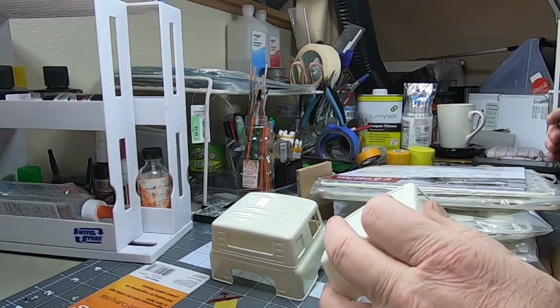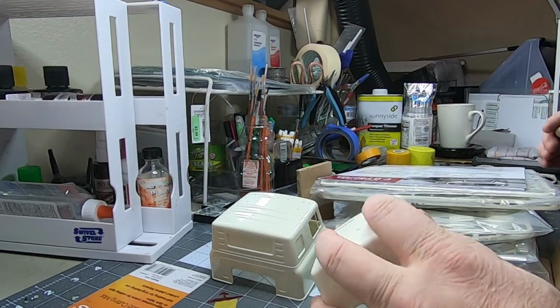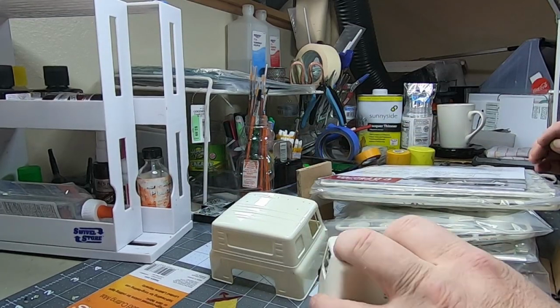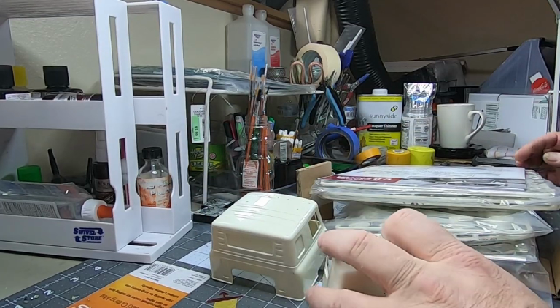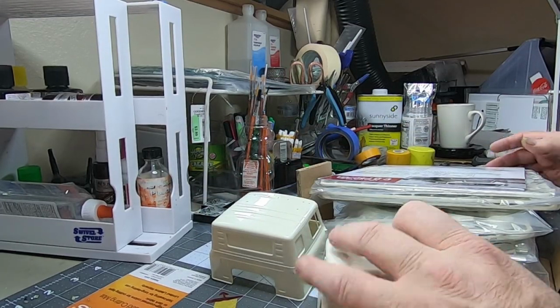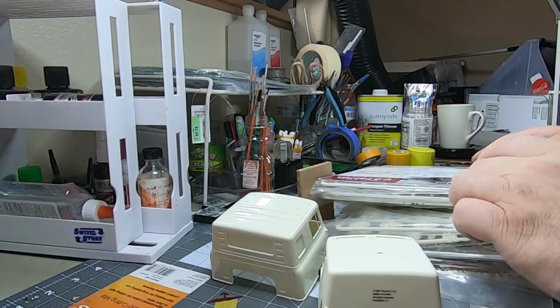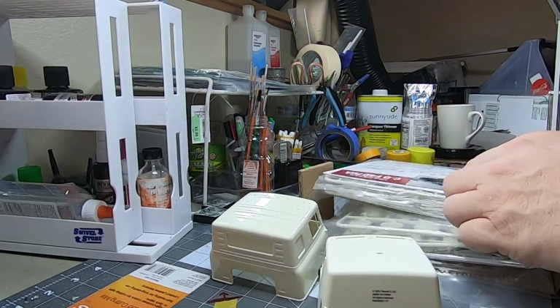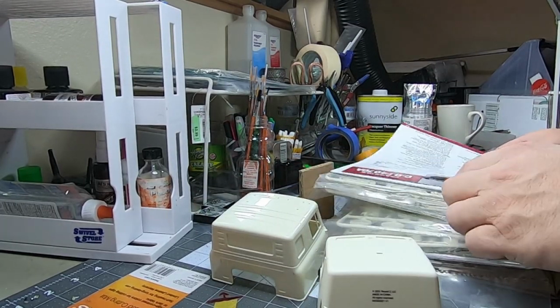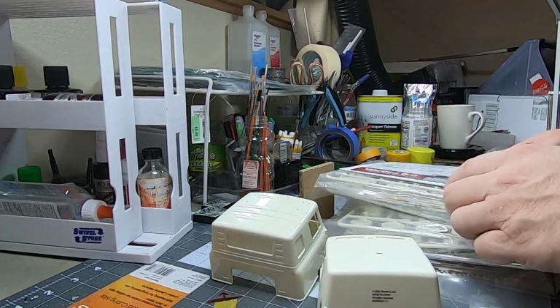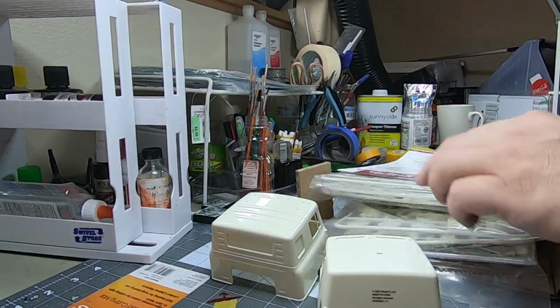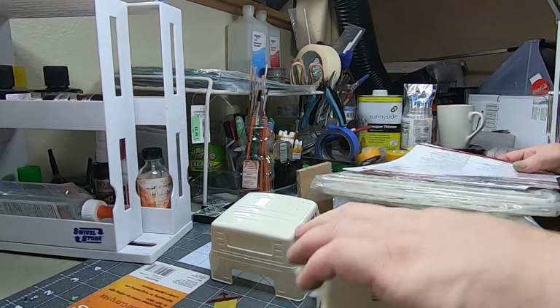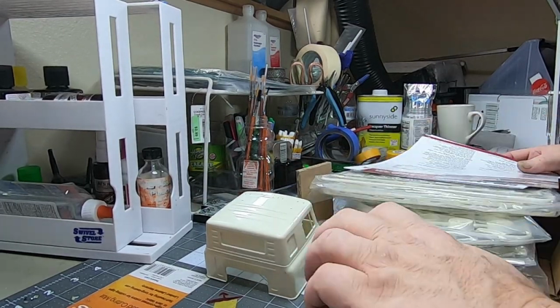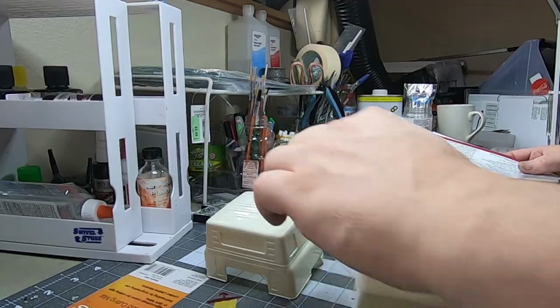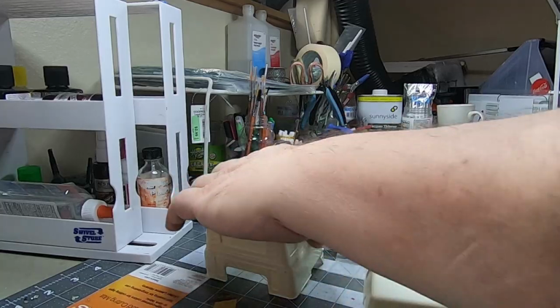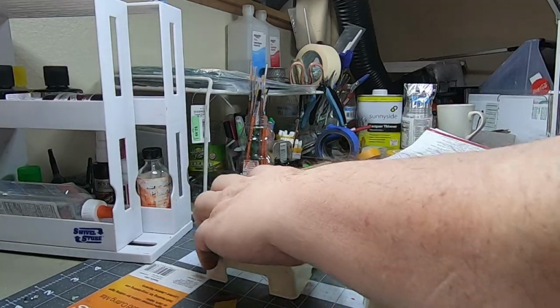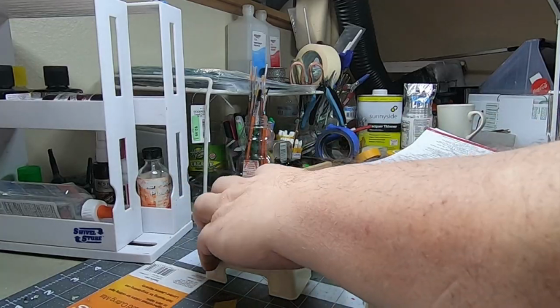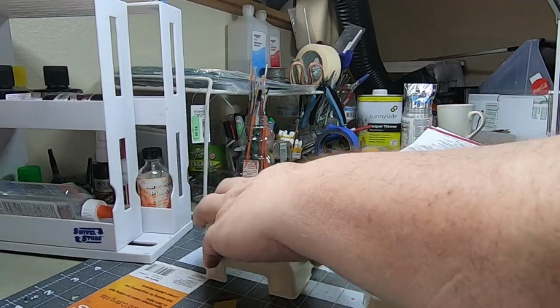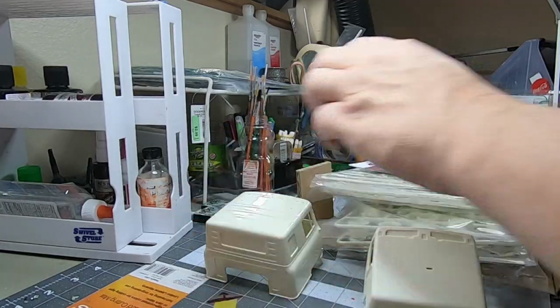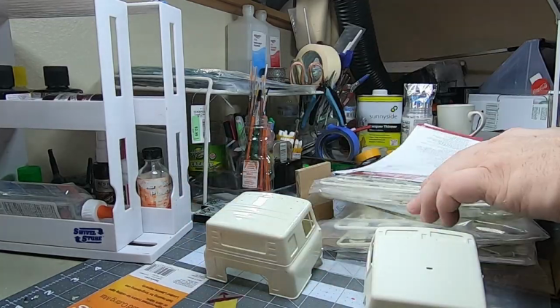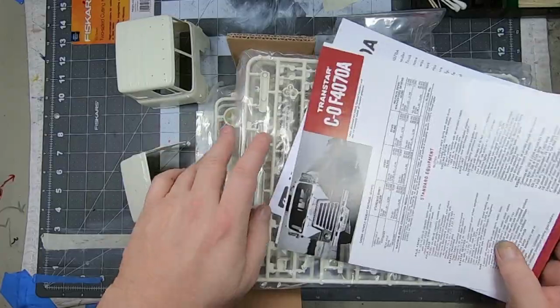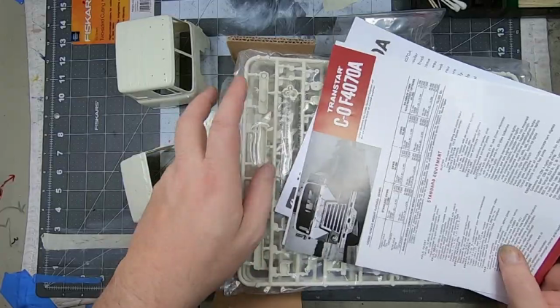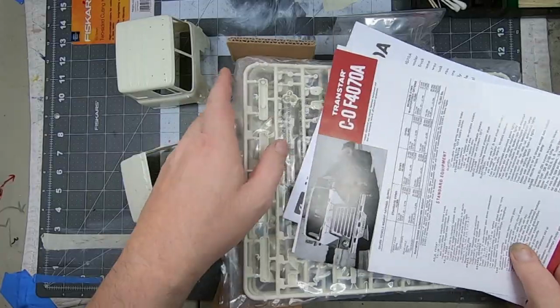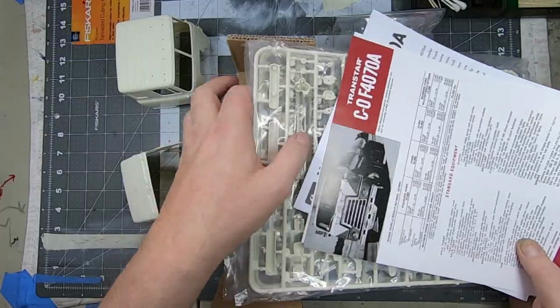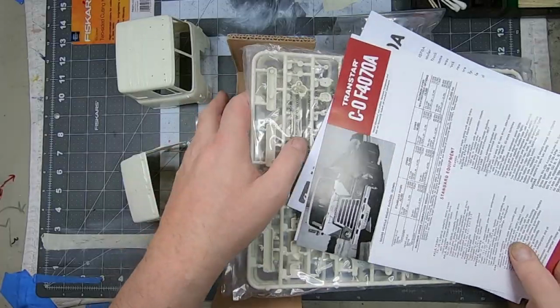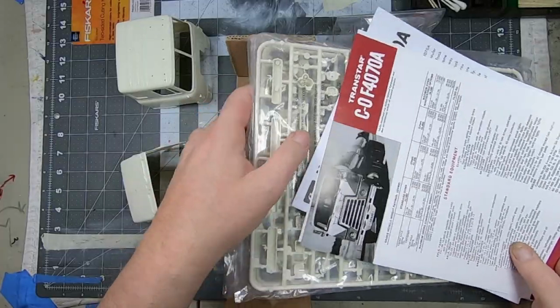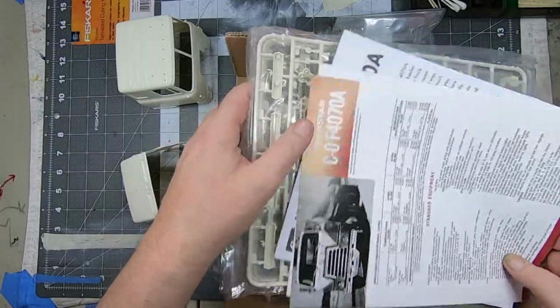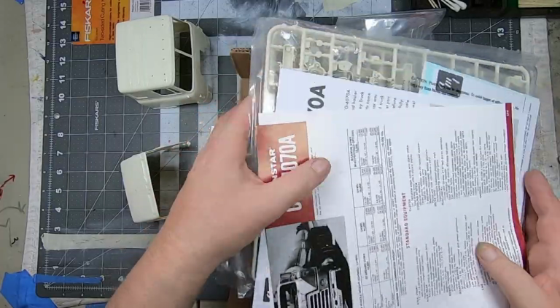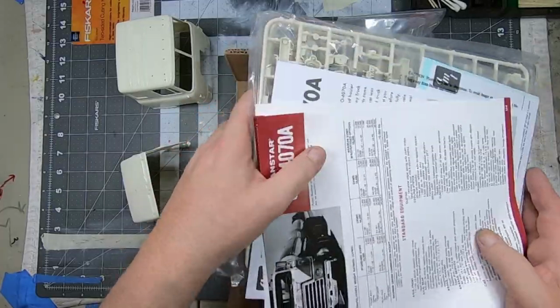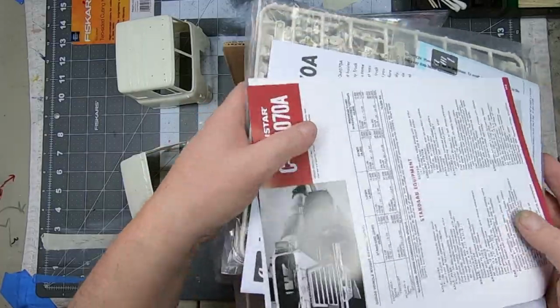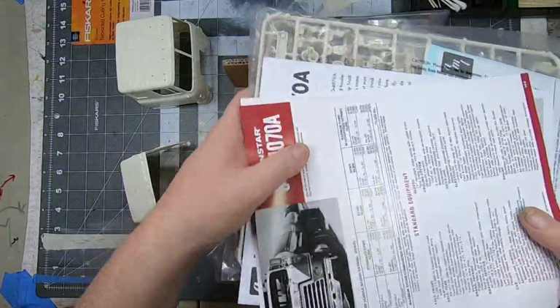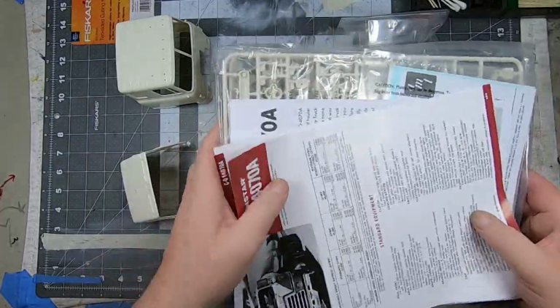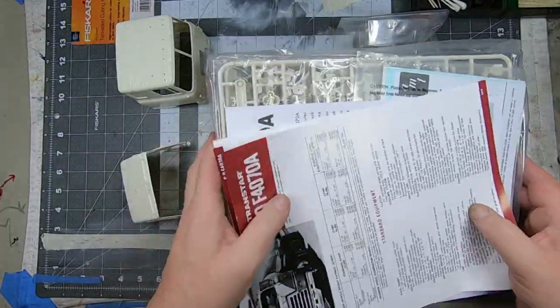This feels like some good plastic — it almost feels like resin plastic. So it's going to be a big one.